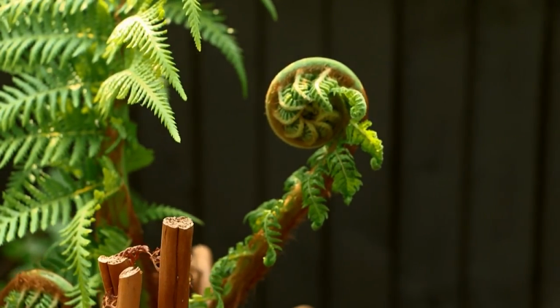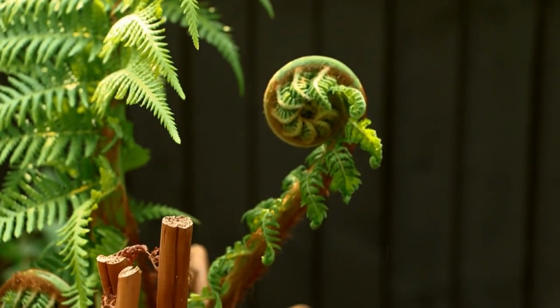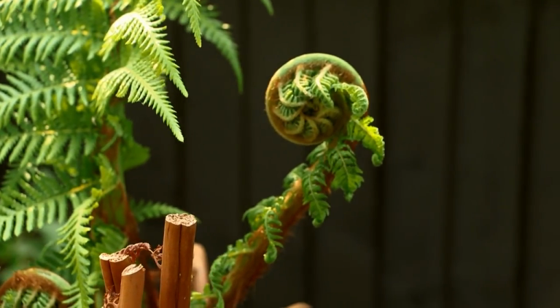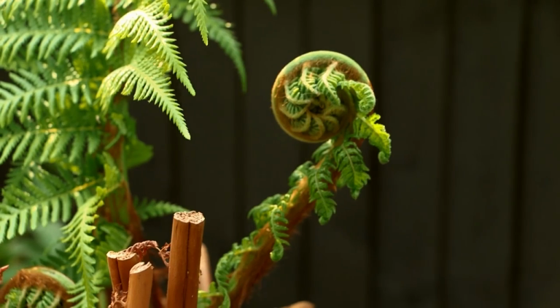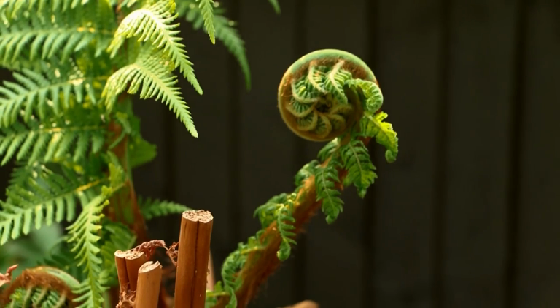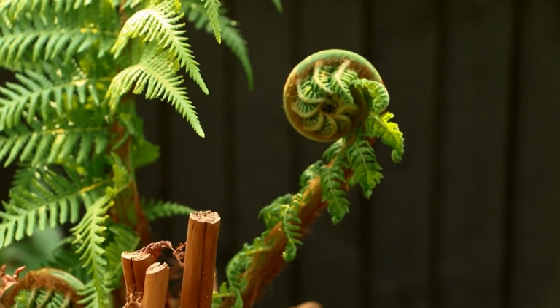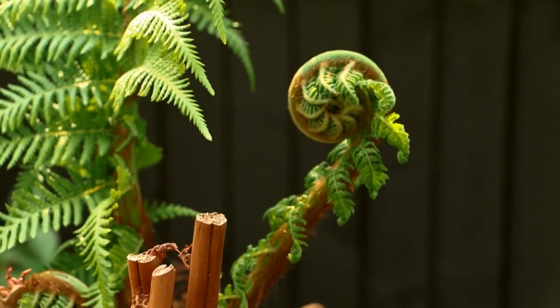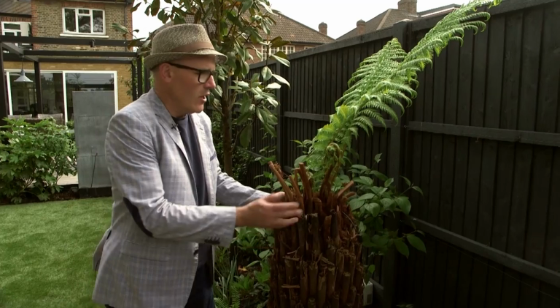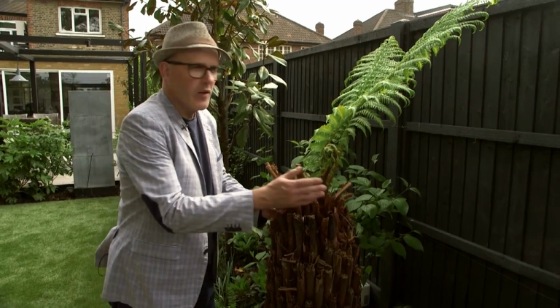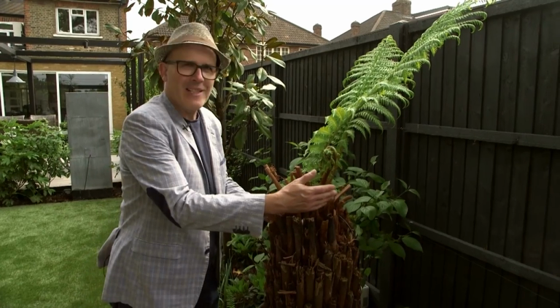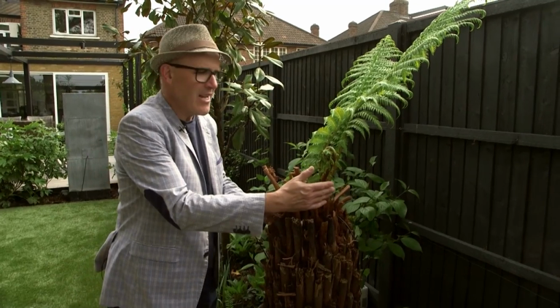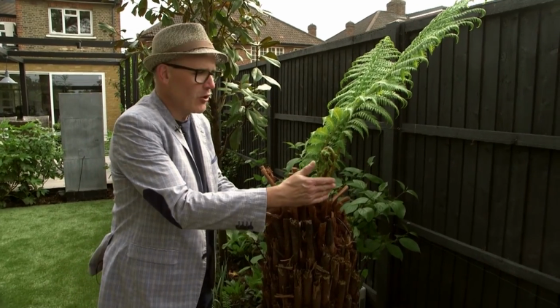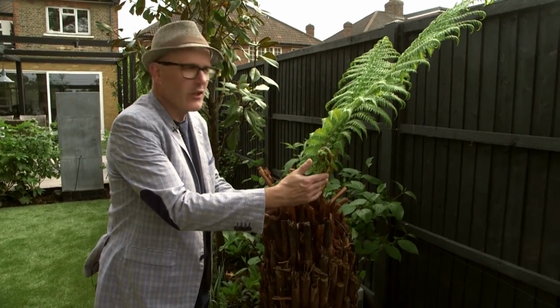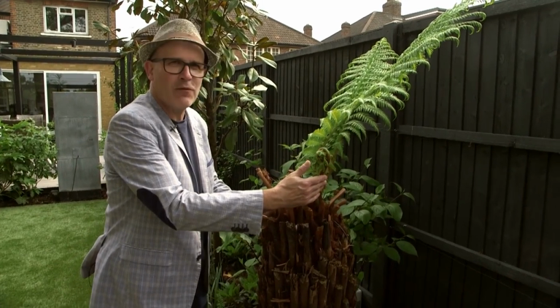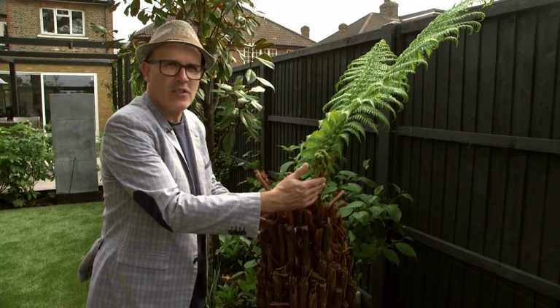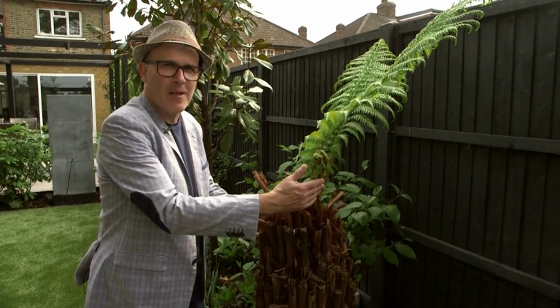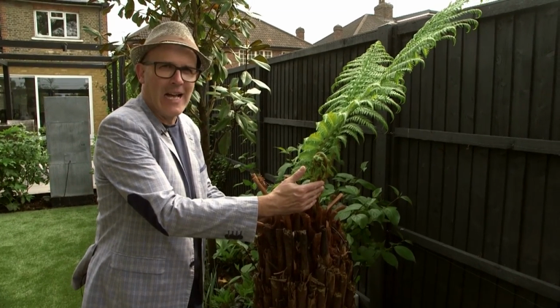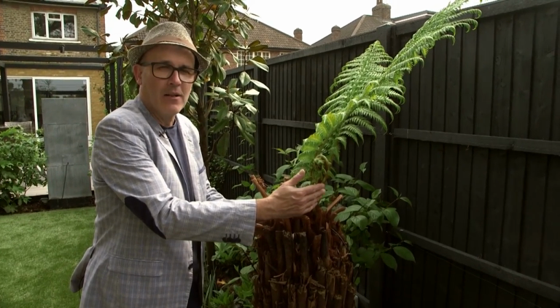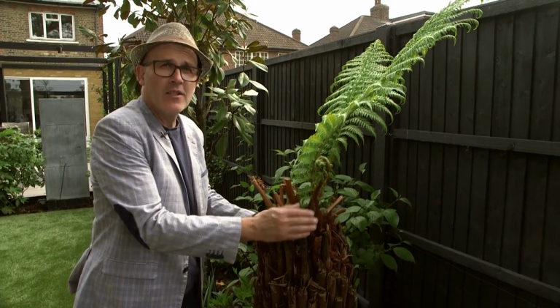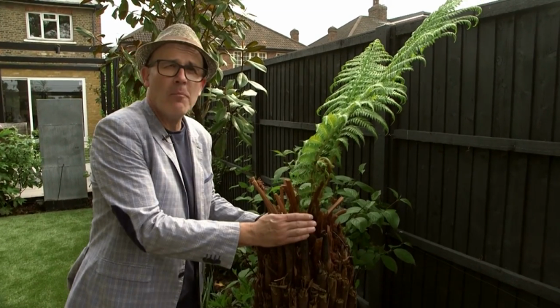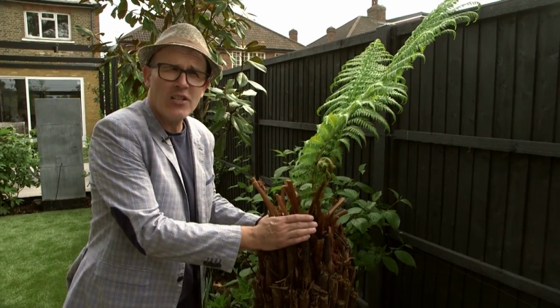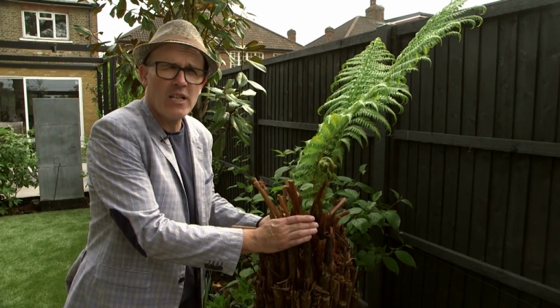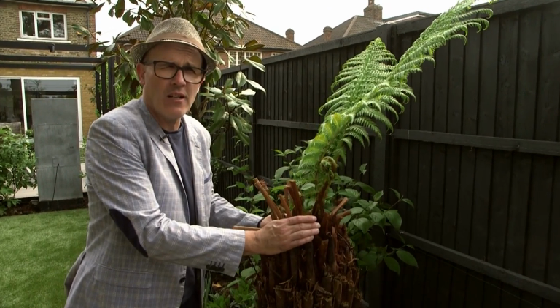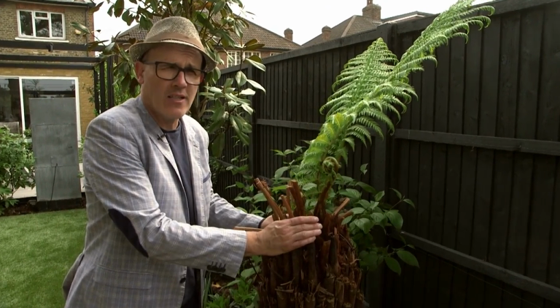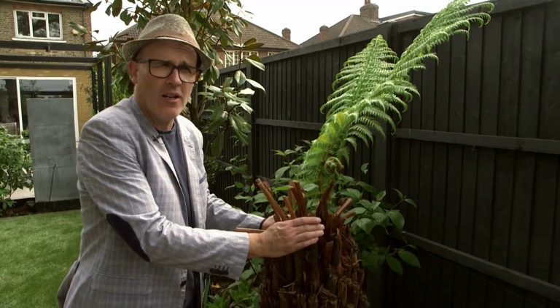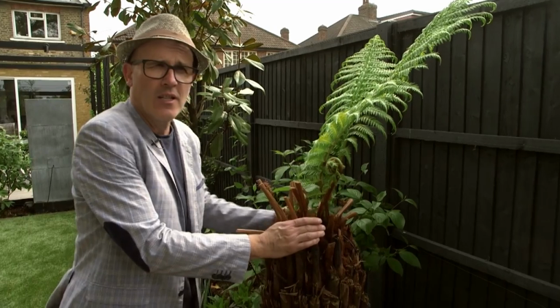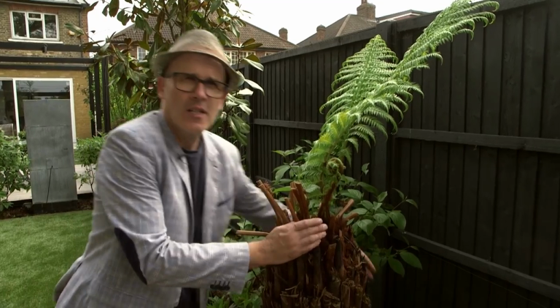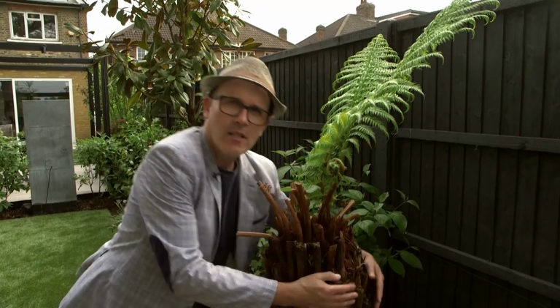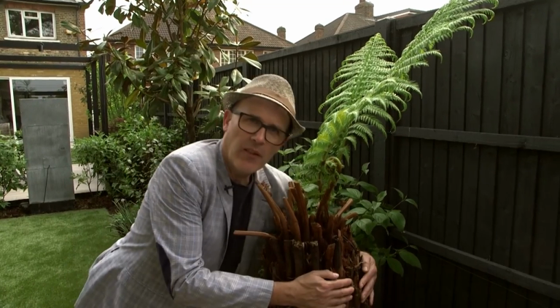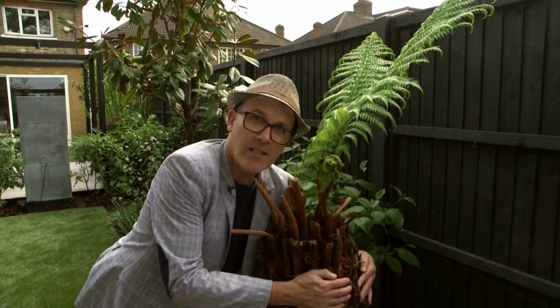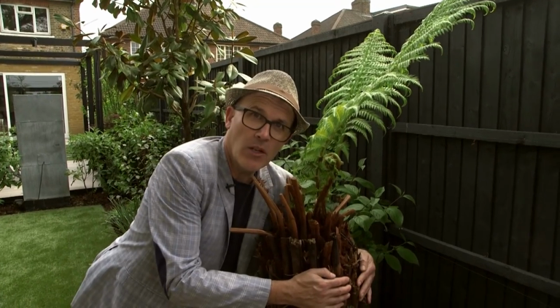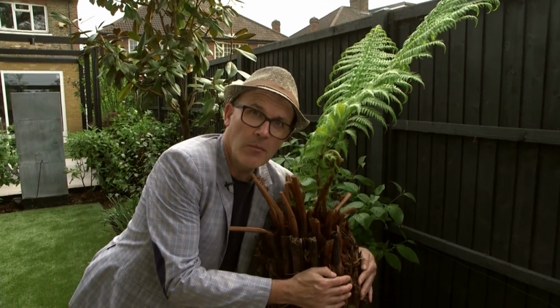It might be hard to believe, but look at the potential — look at these fronds coming out. There's not many trees I like to hug, but this is one of them.